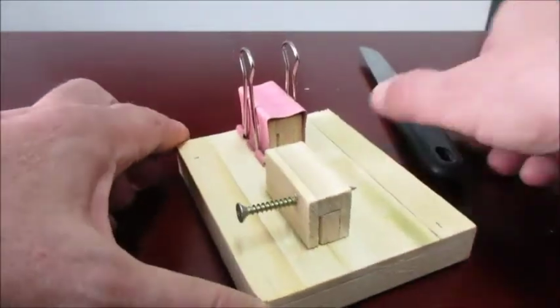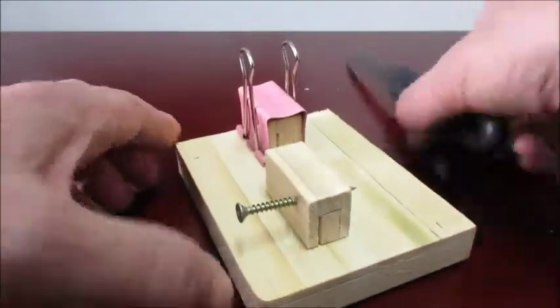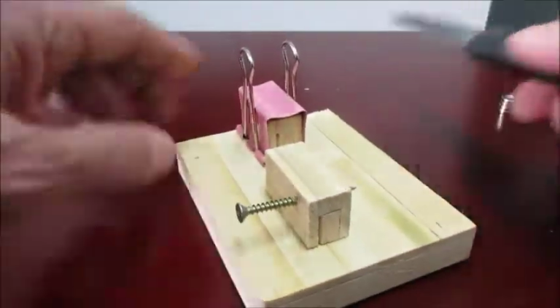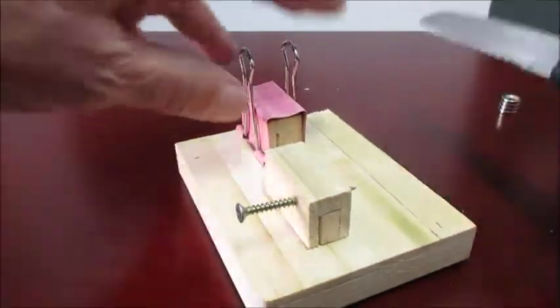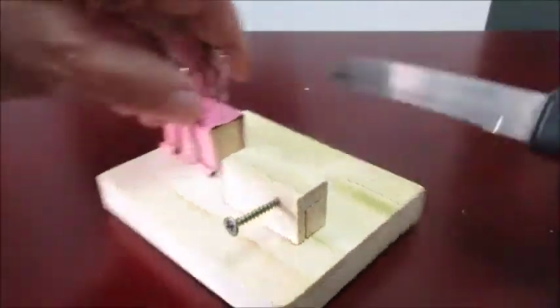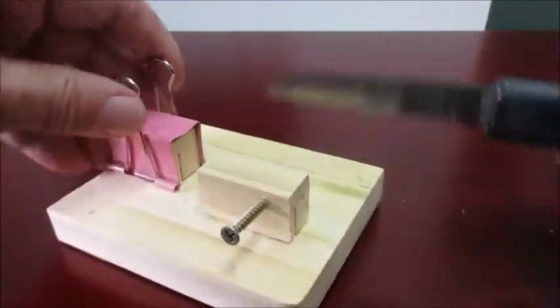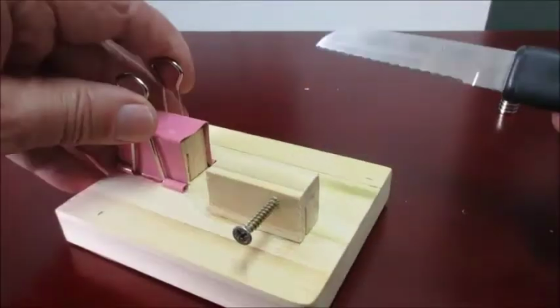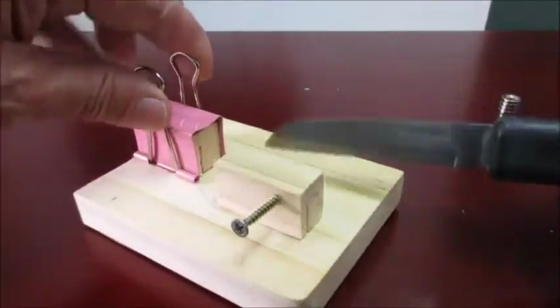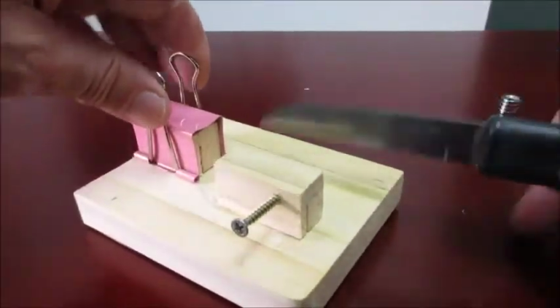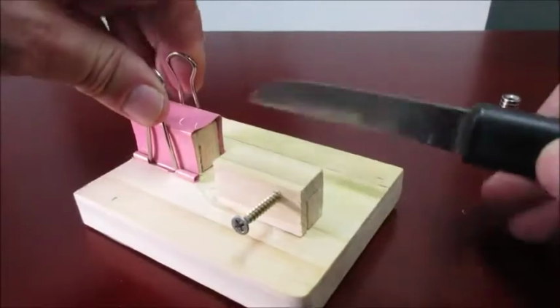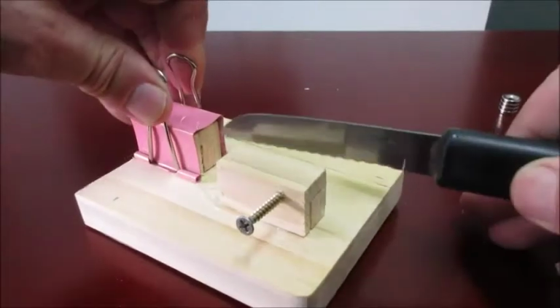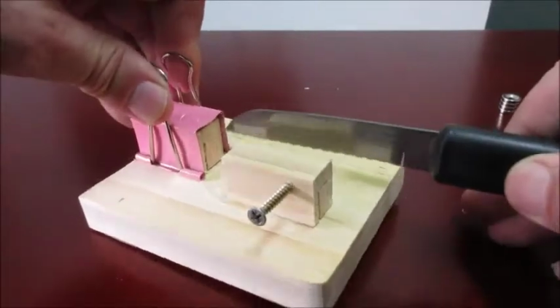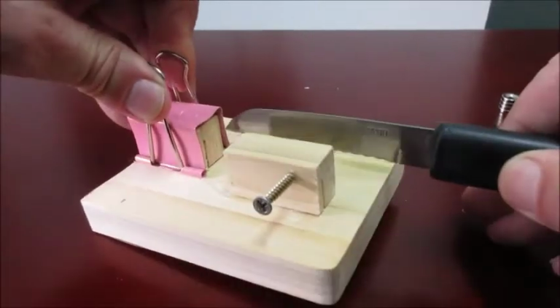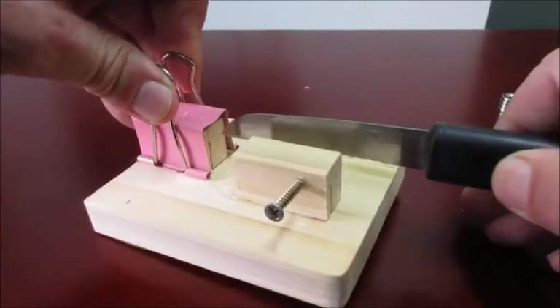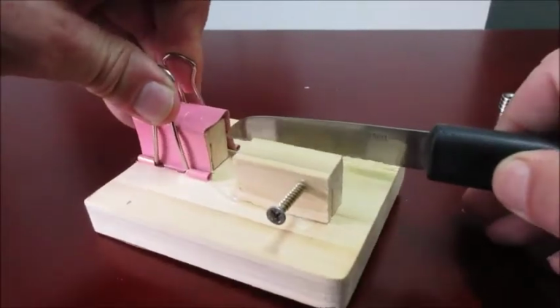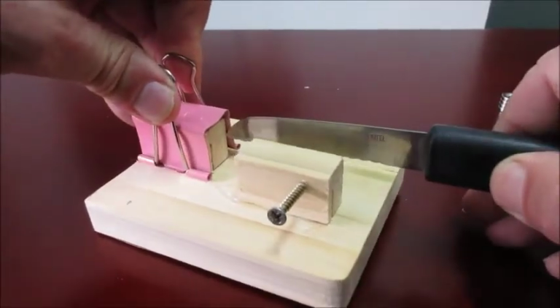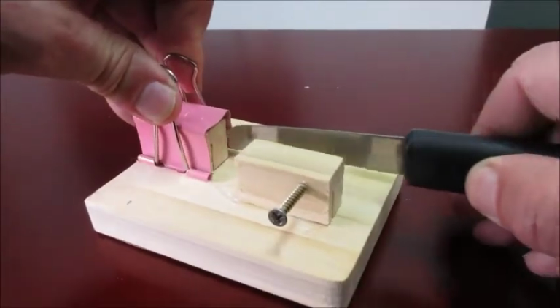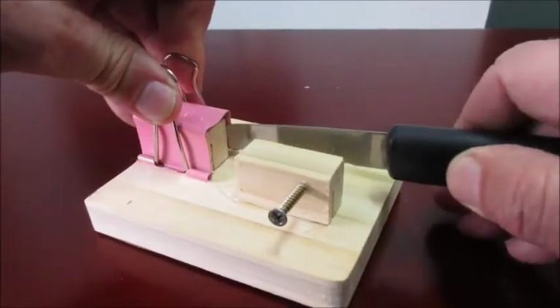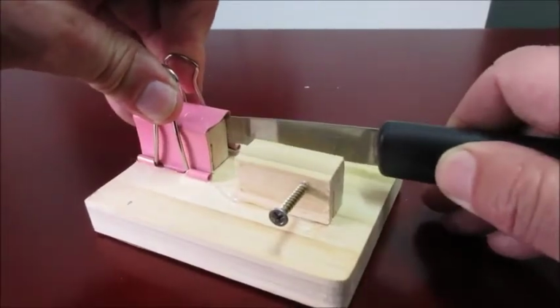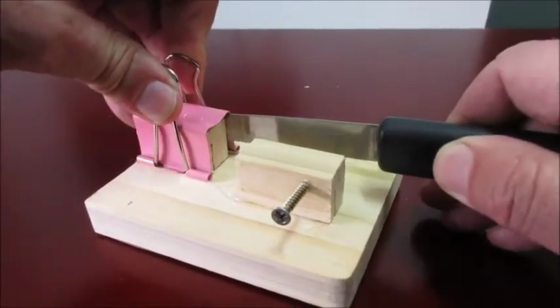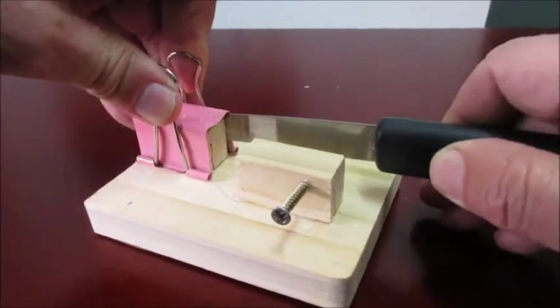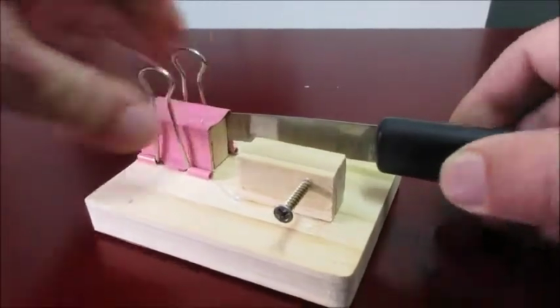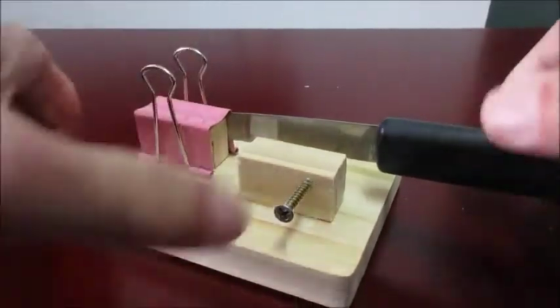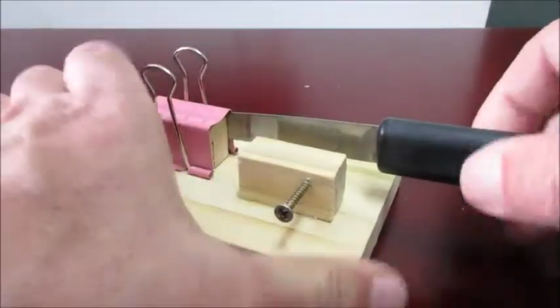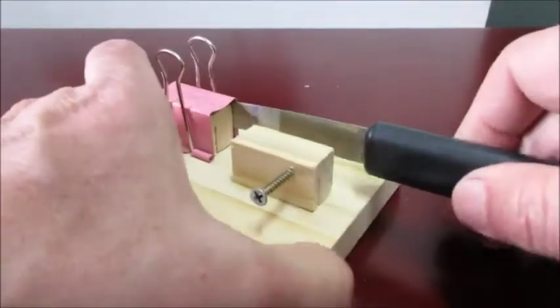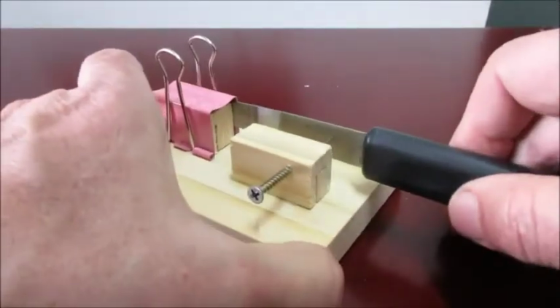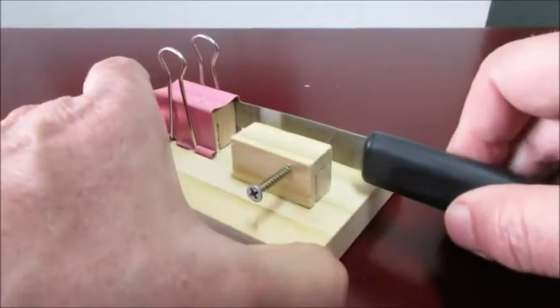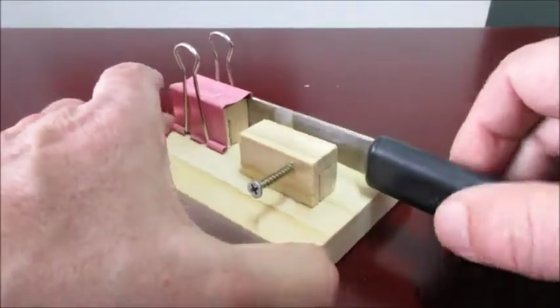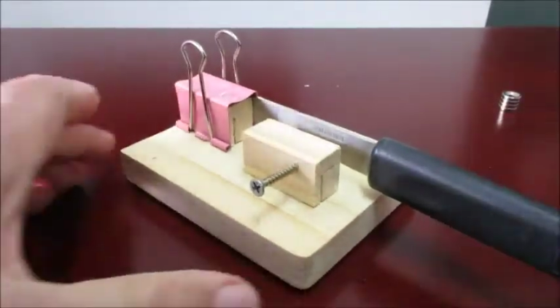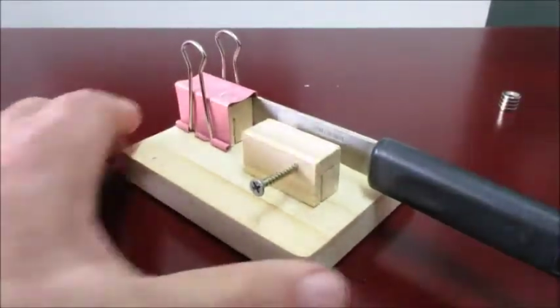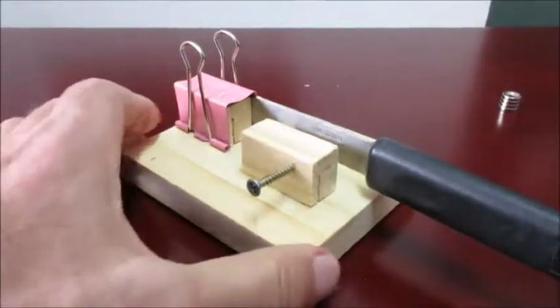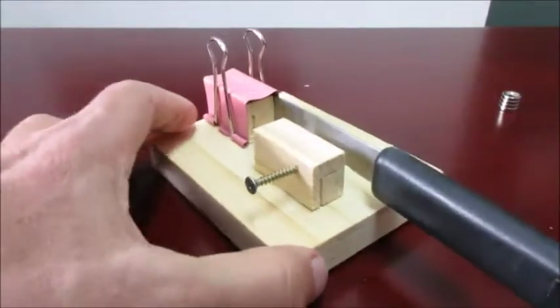All you have to do is insert your knife and there you have it.